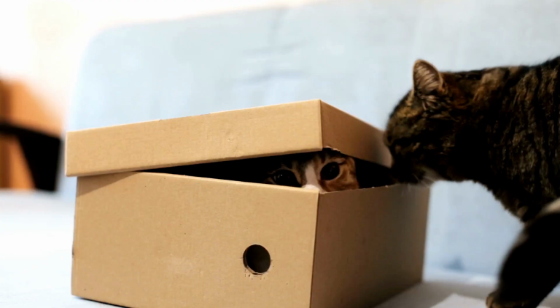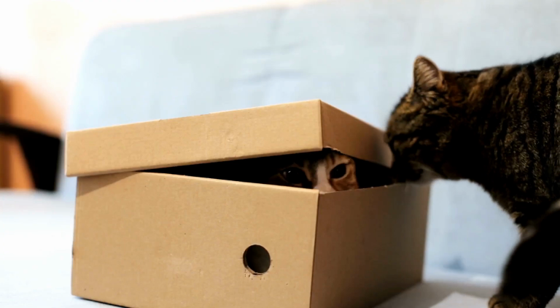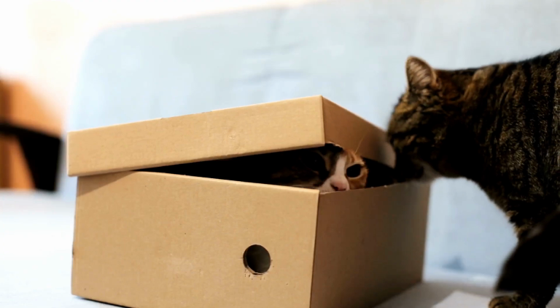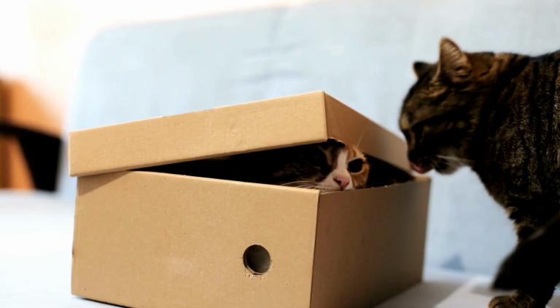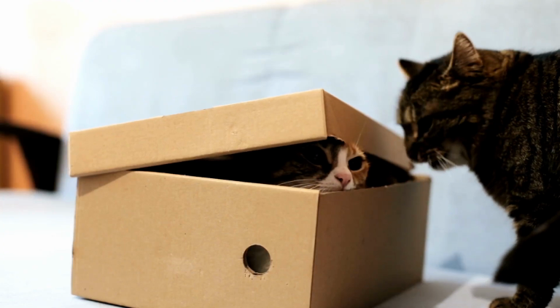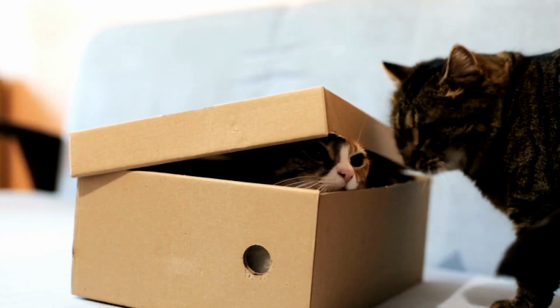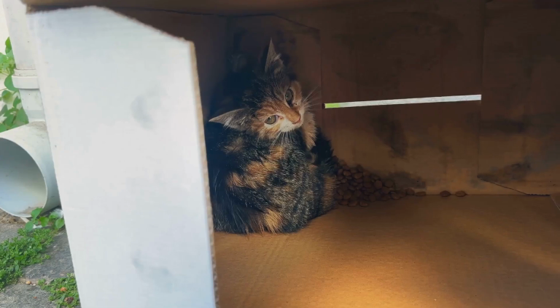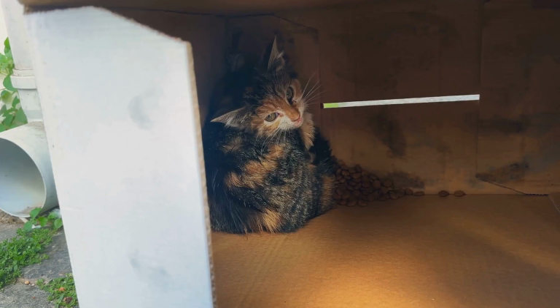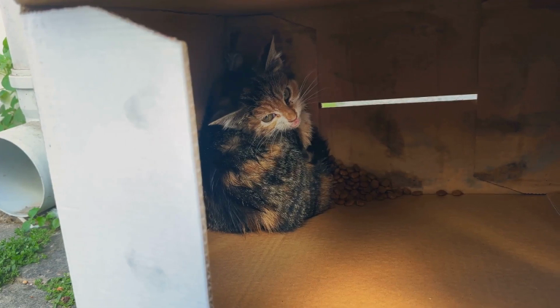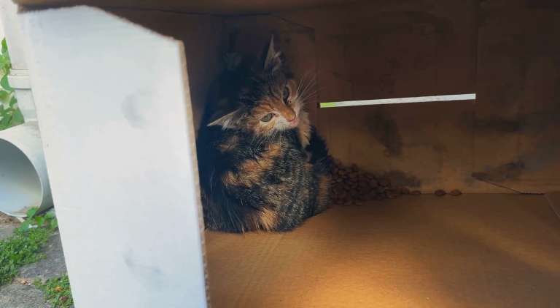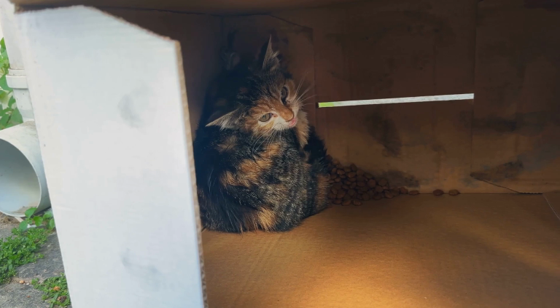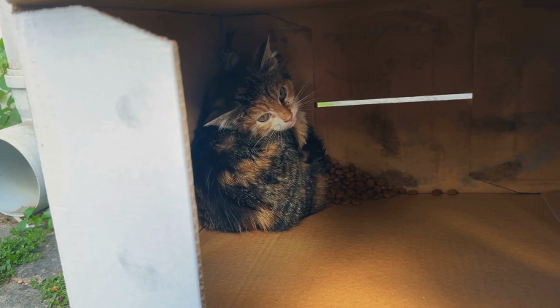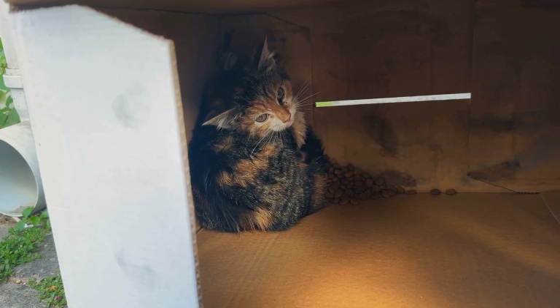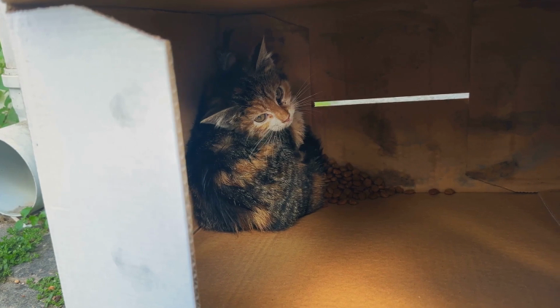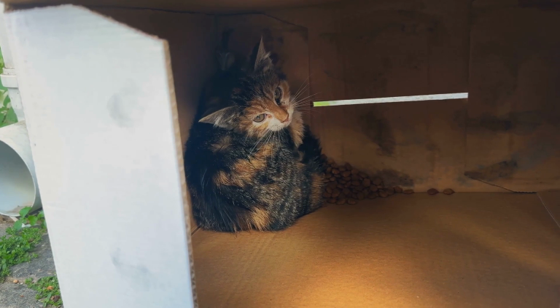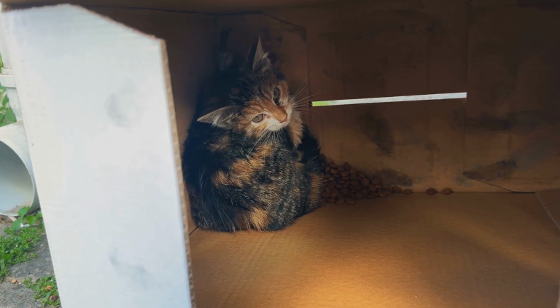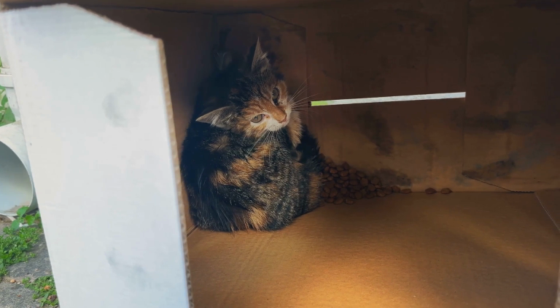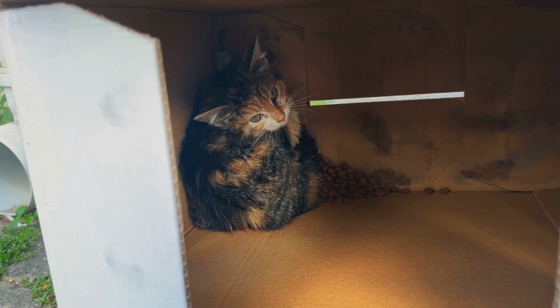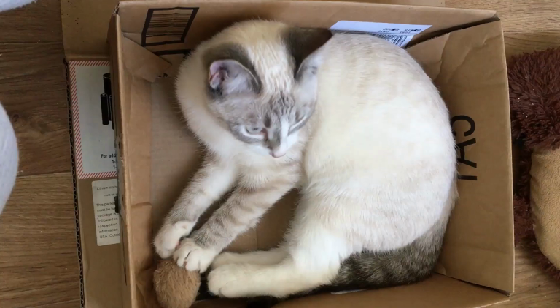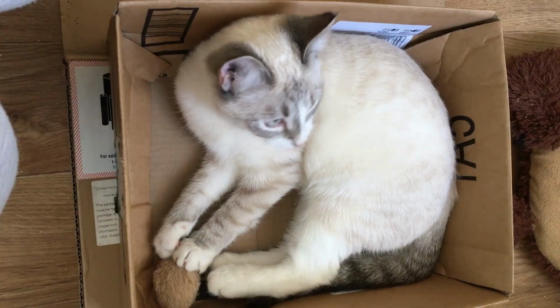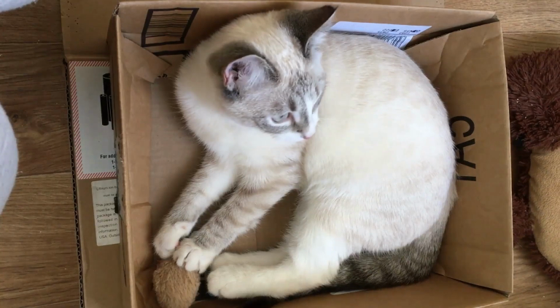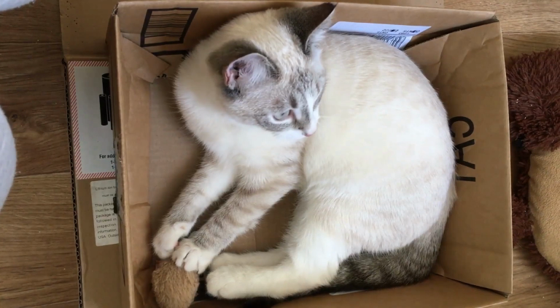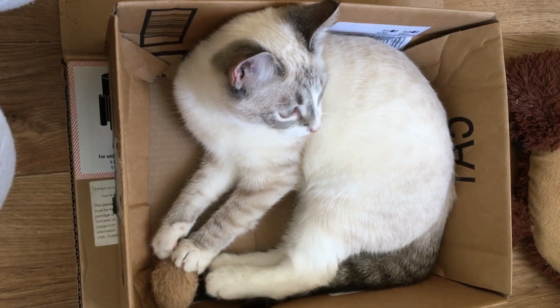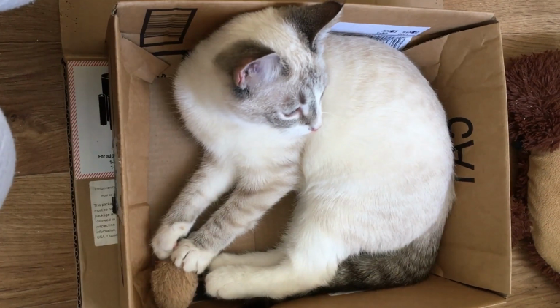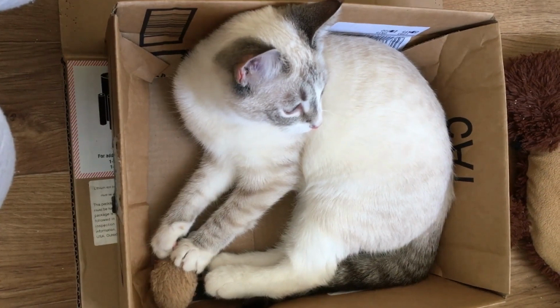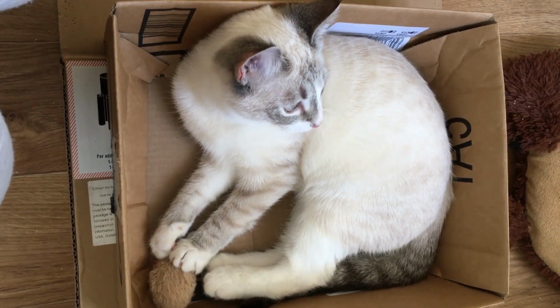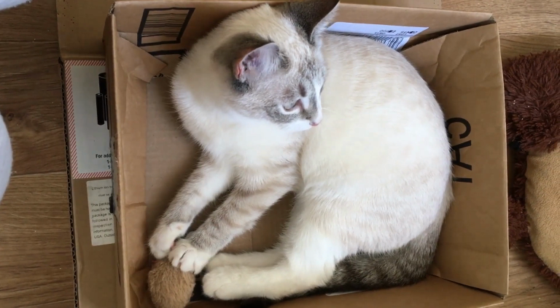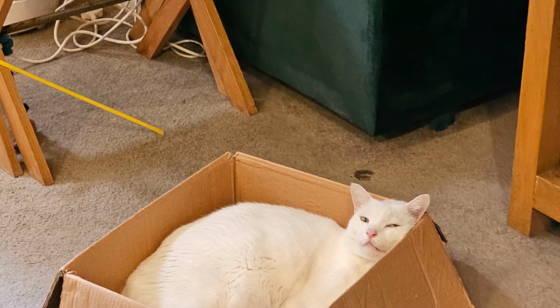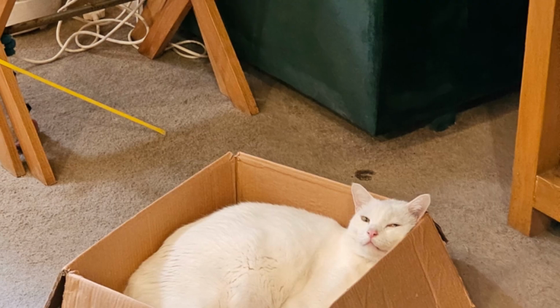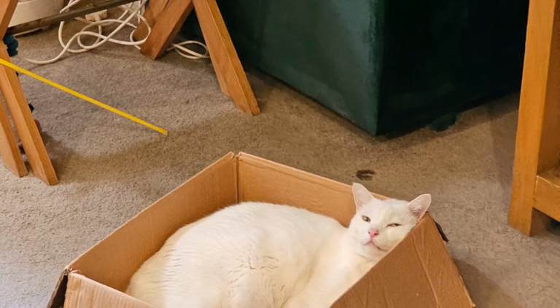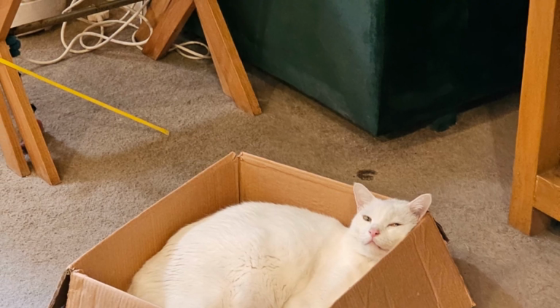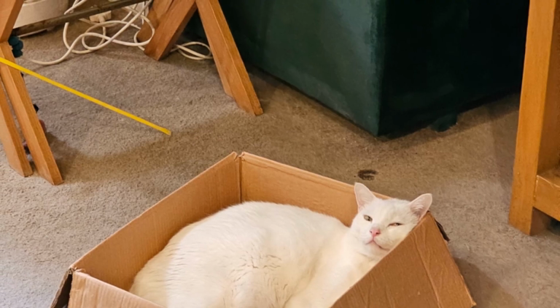It's more than just a quirk. This behavior is rooted in their natural instincts and needs, so the next time you see your cat curled up in a box, remember it's their happy place.